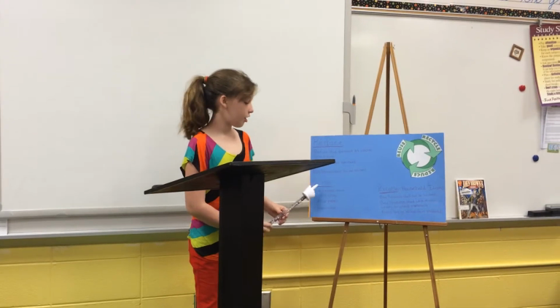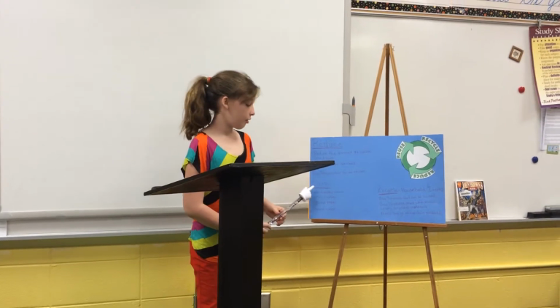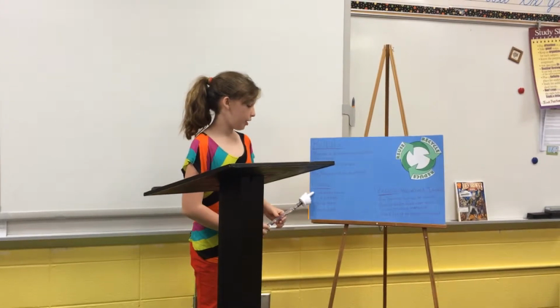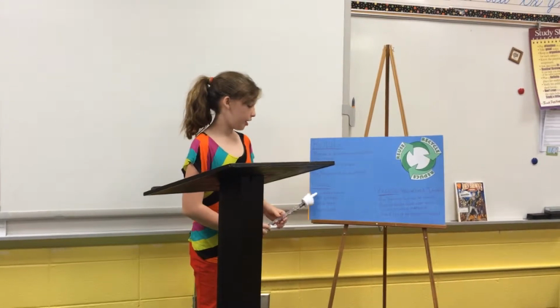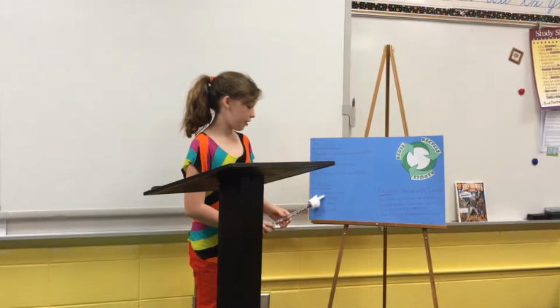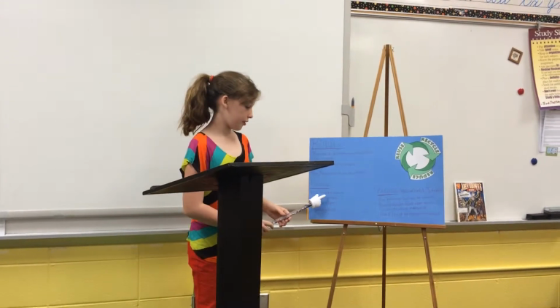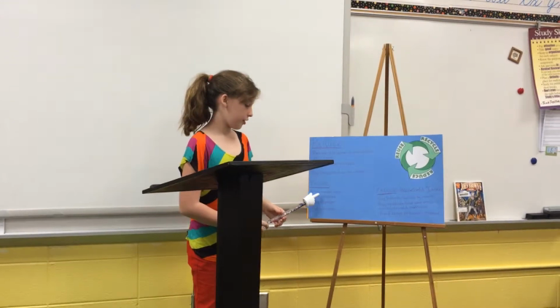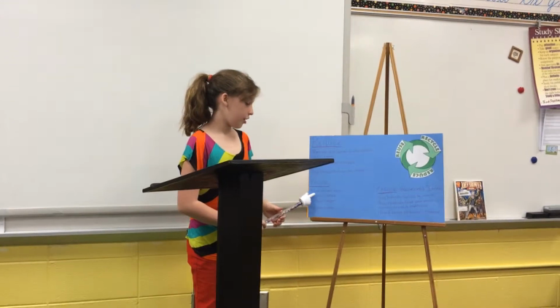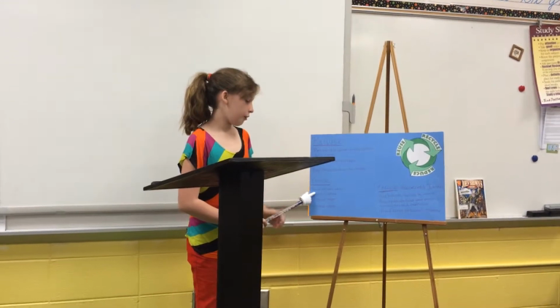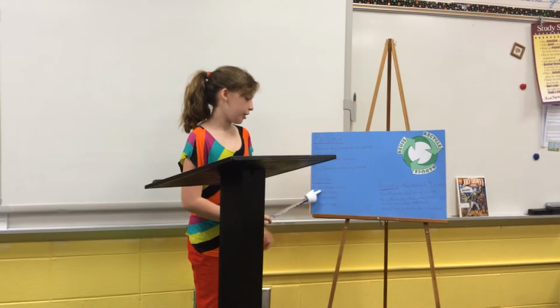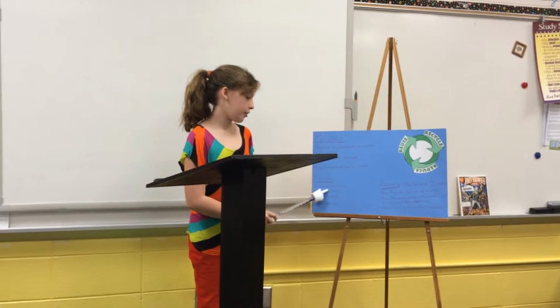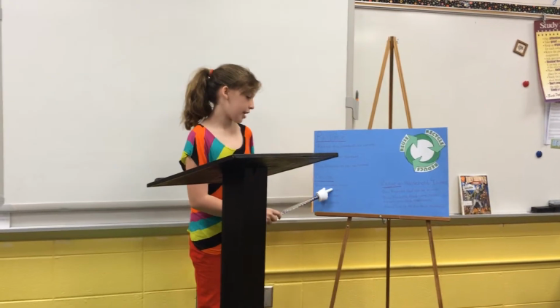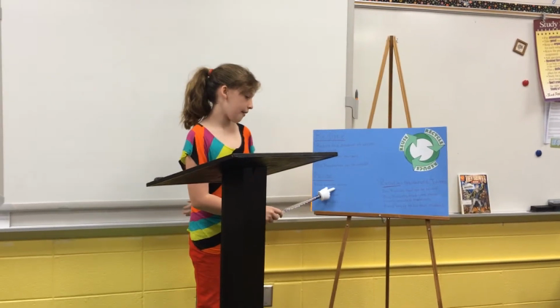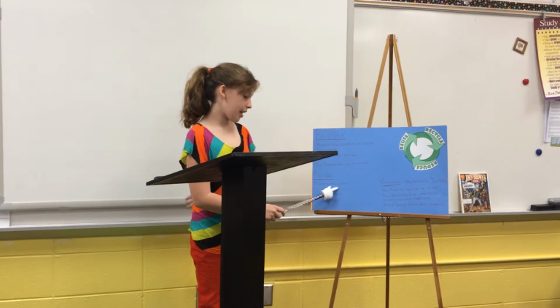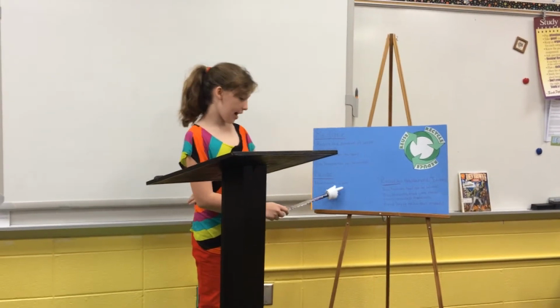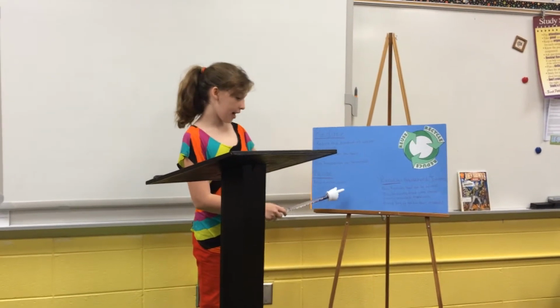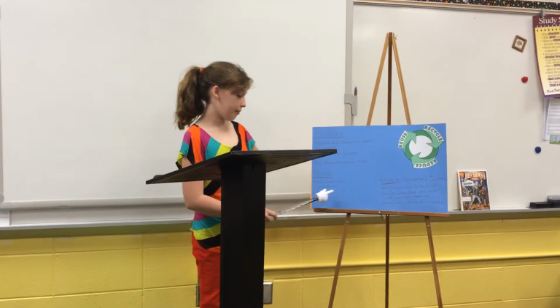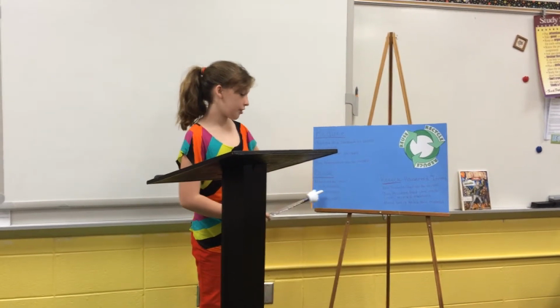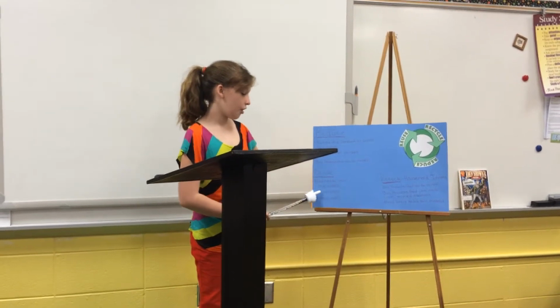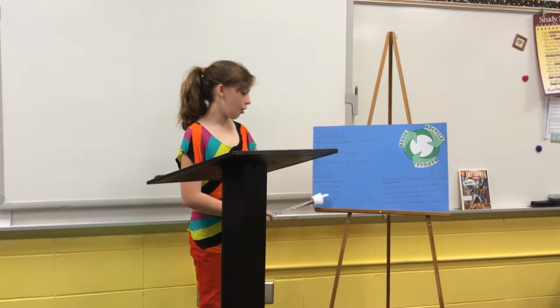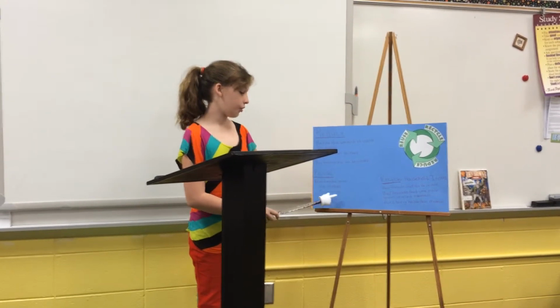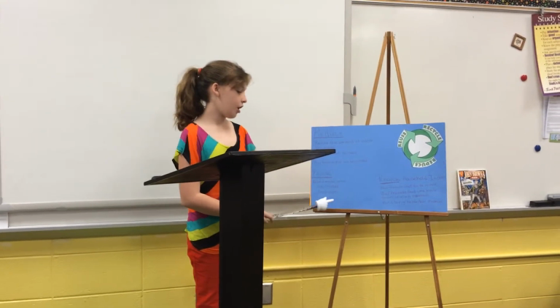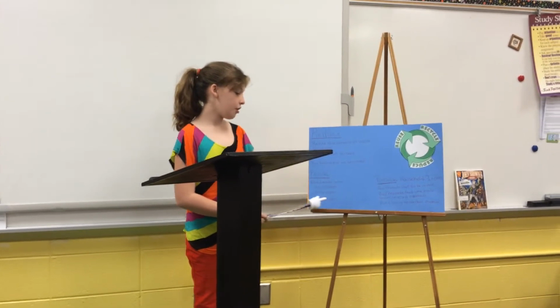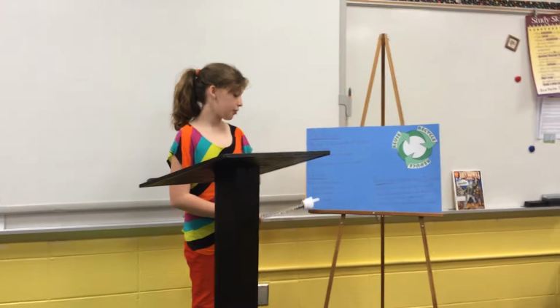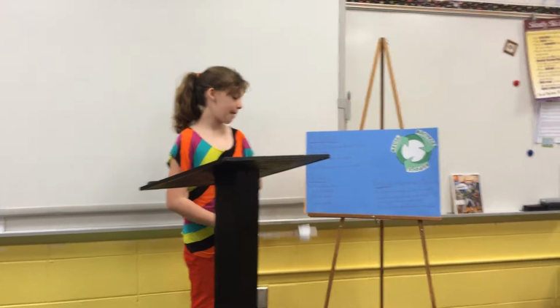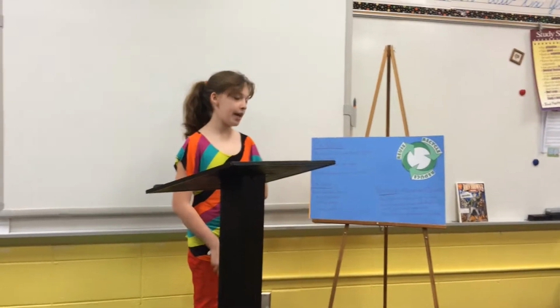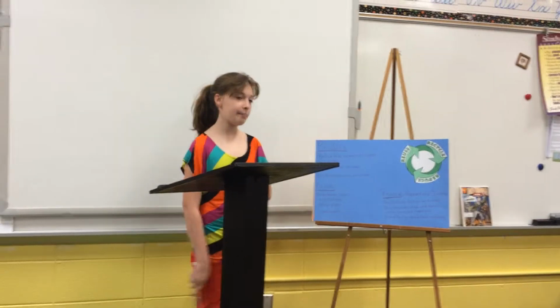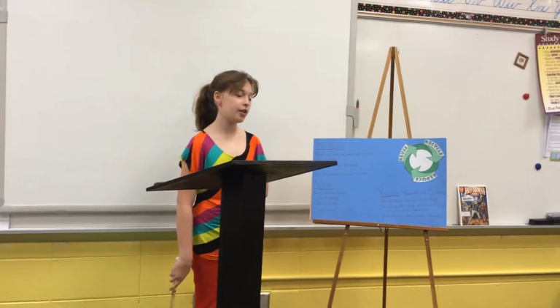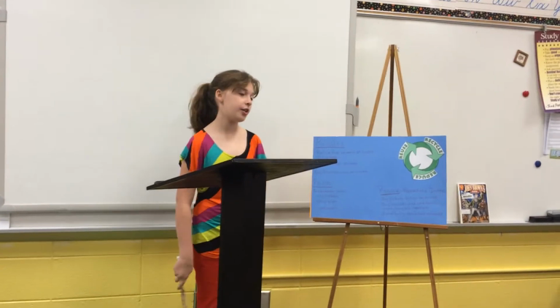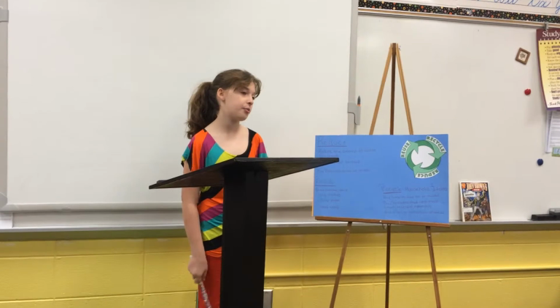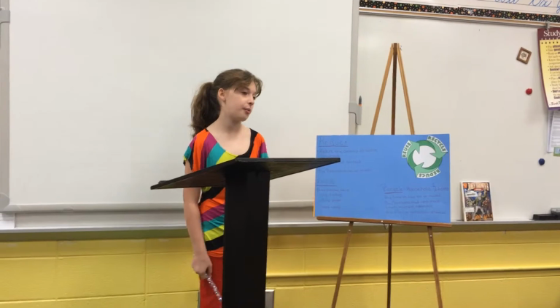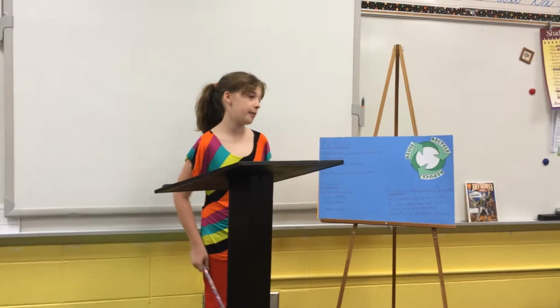Reuse. Reuse everyday items: old clothes, scrap paper, used wood.